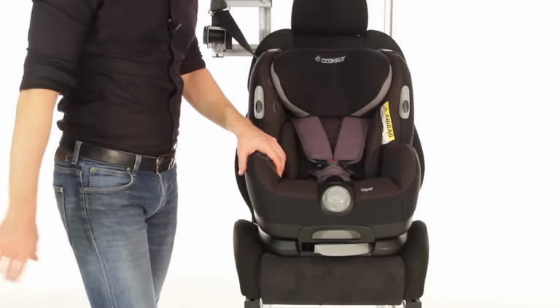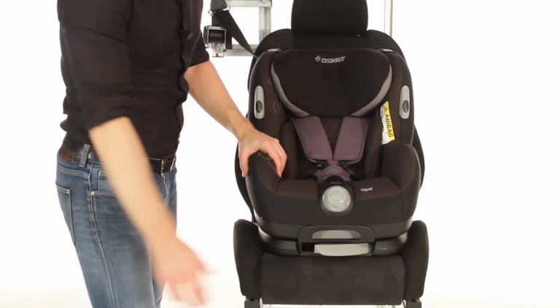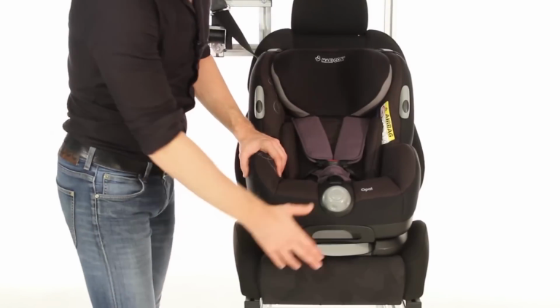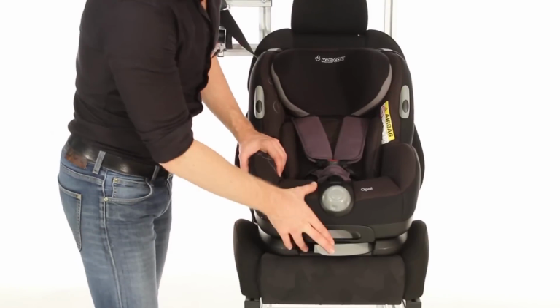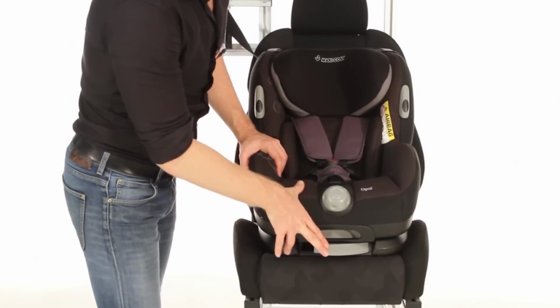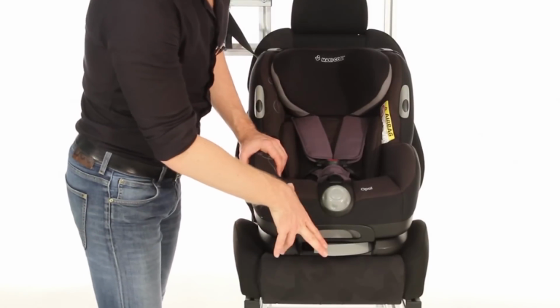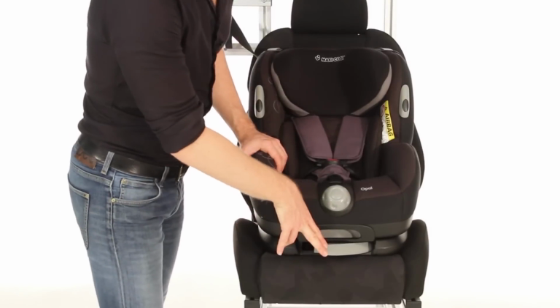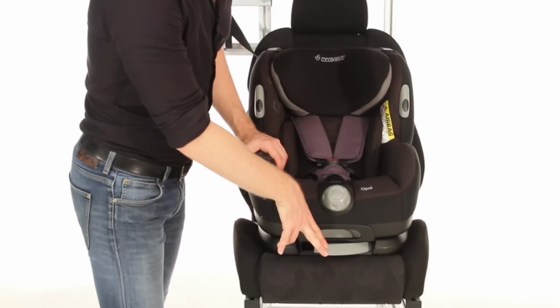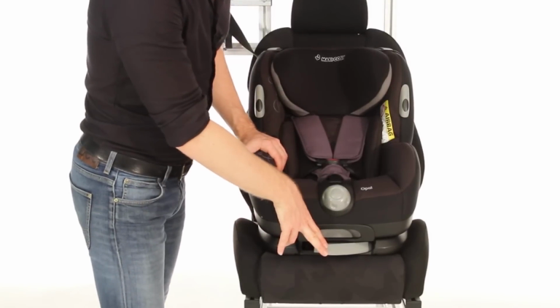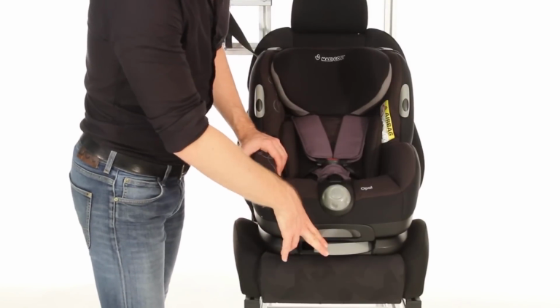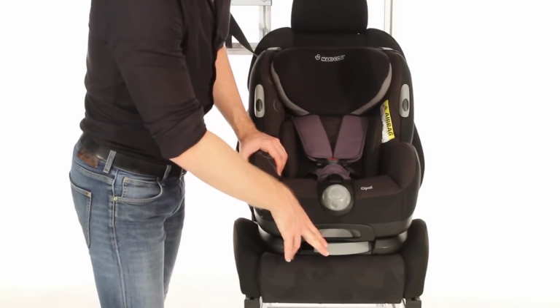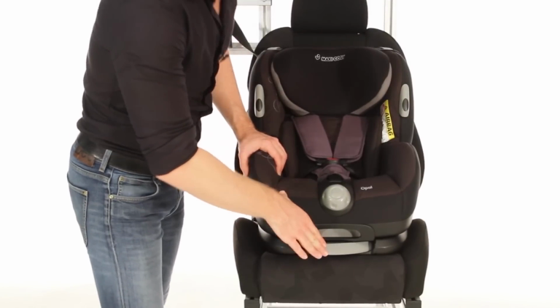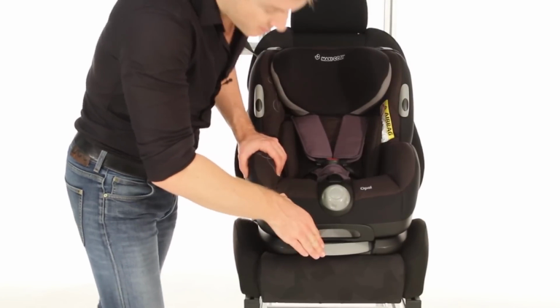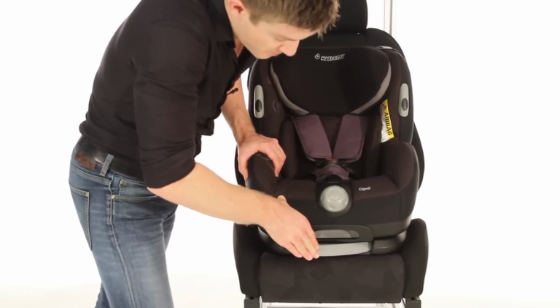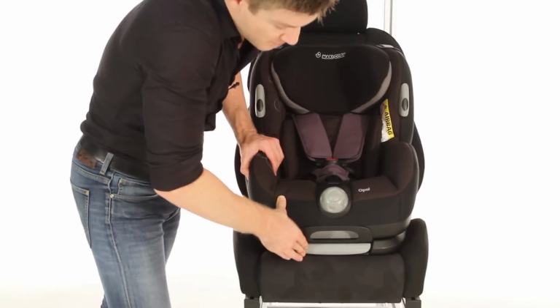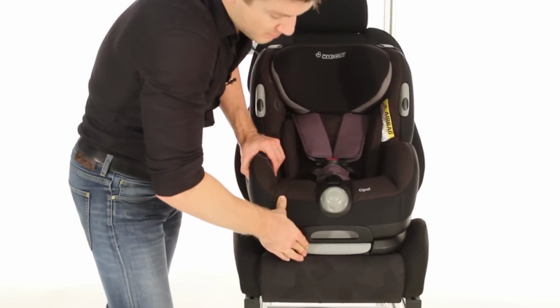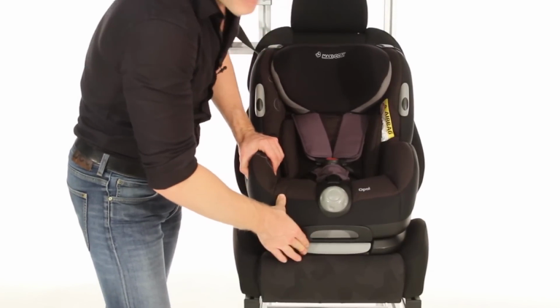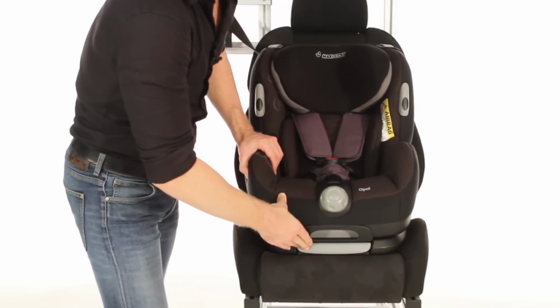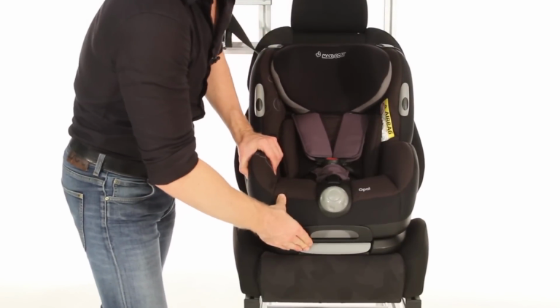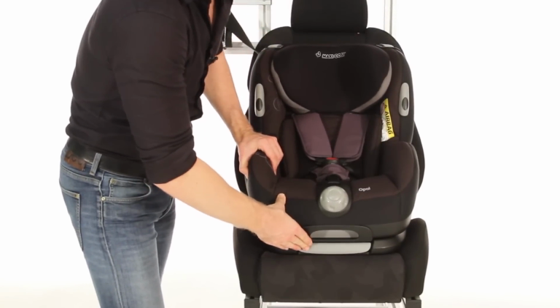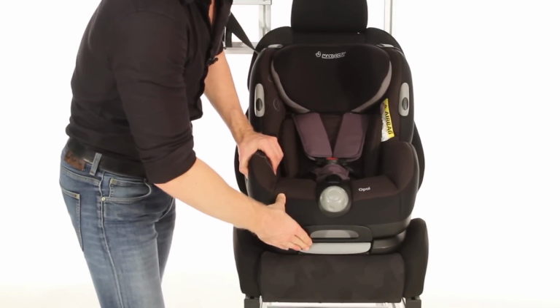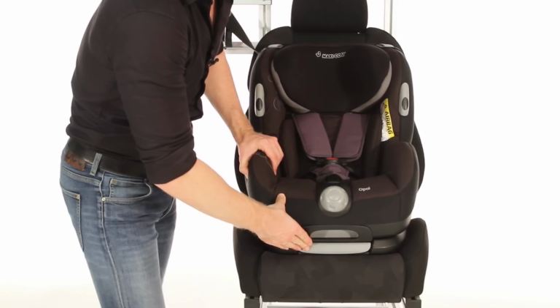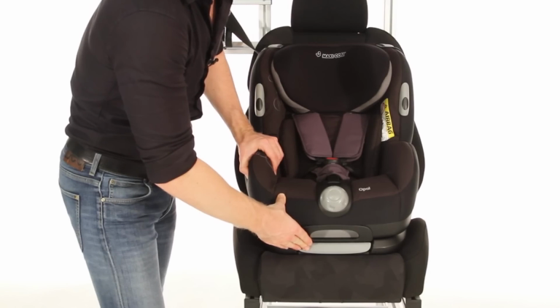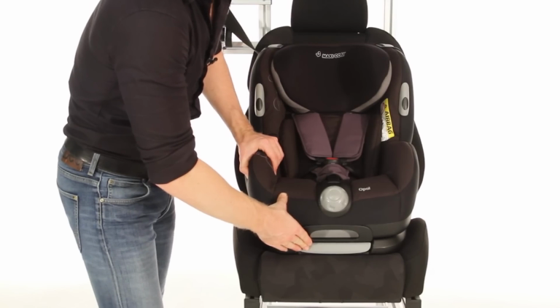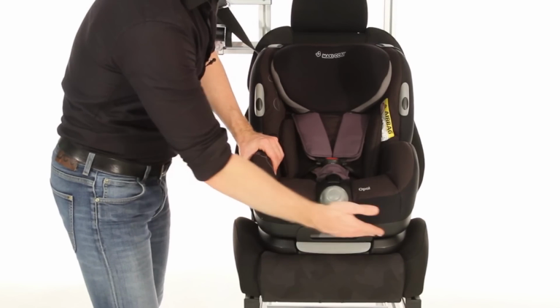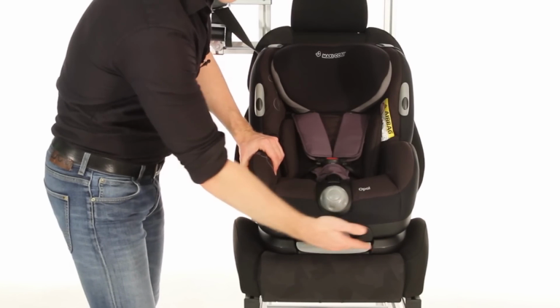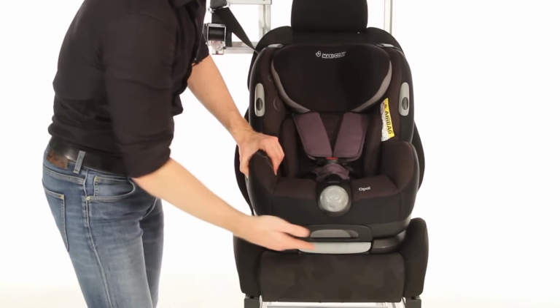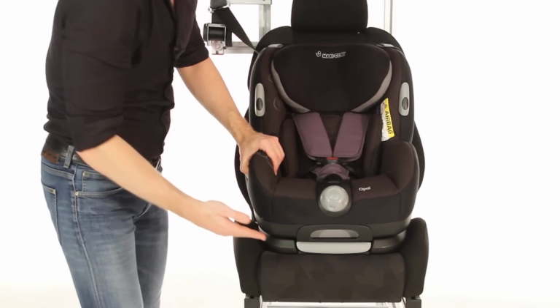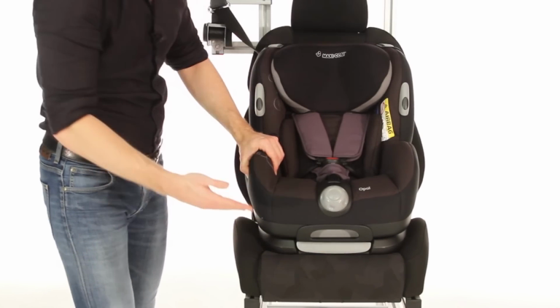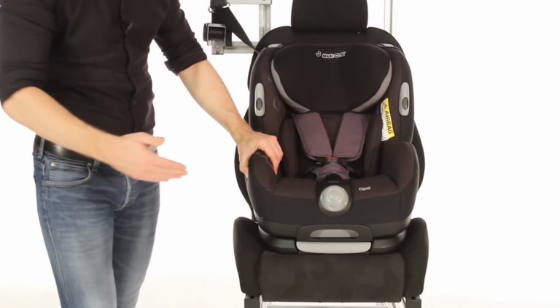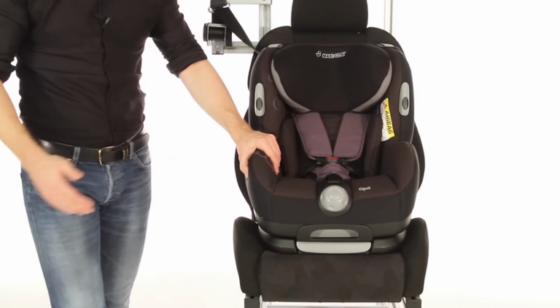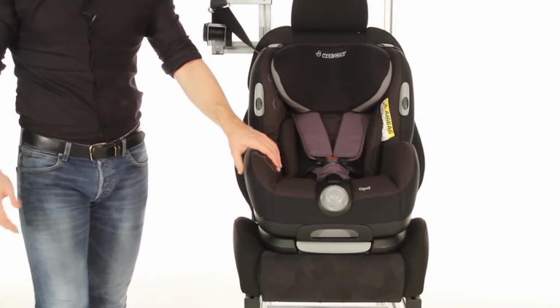Finally, close the tensioner by firmly pressing the clip at the front of the seat.